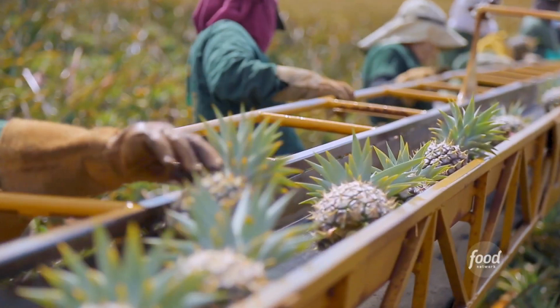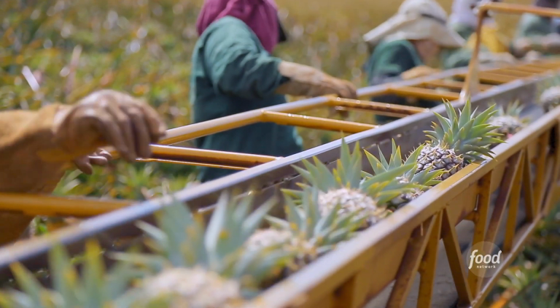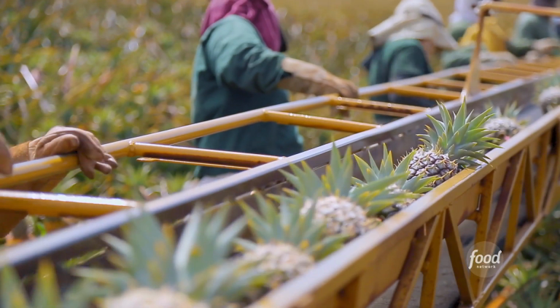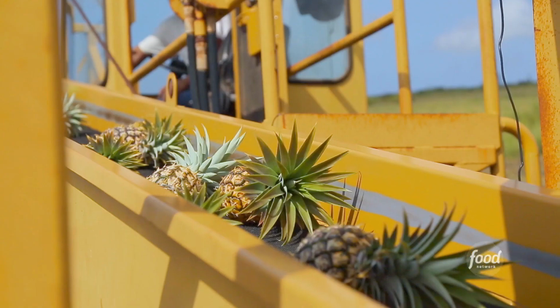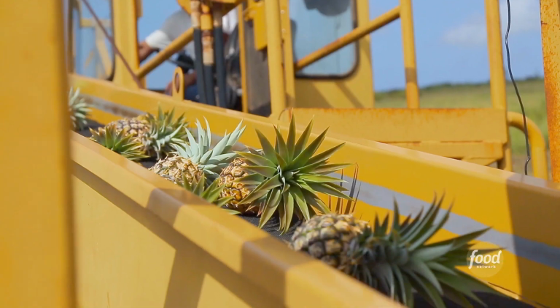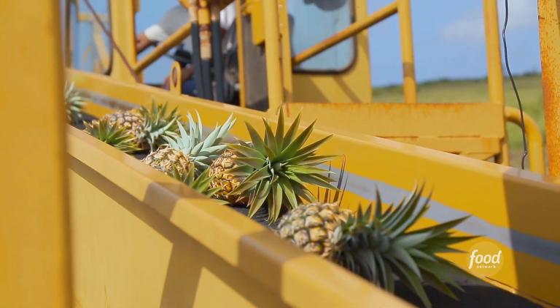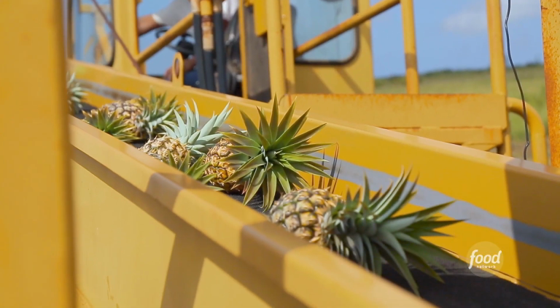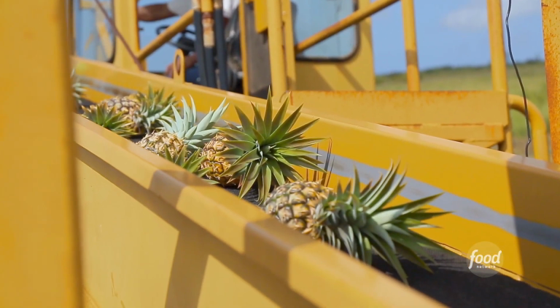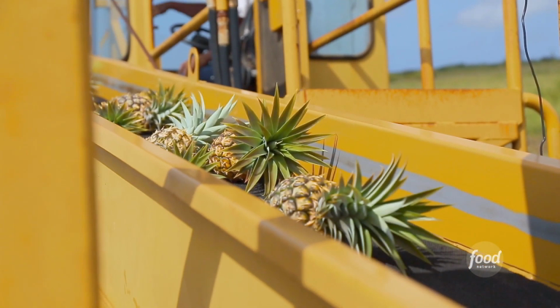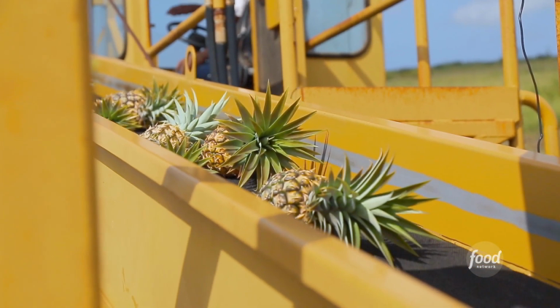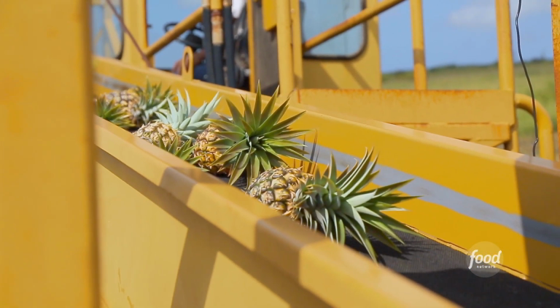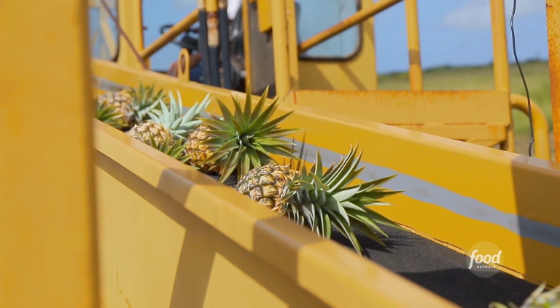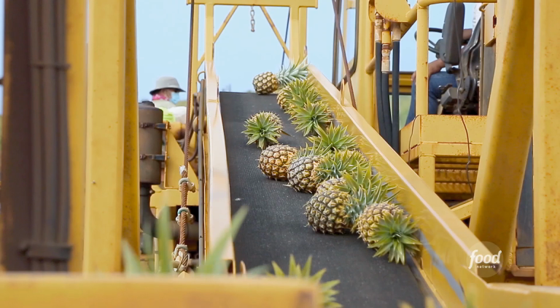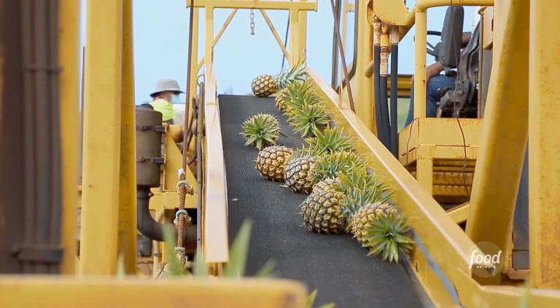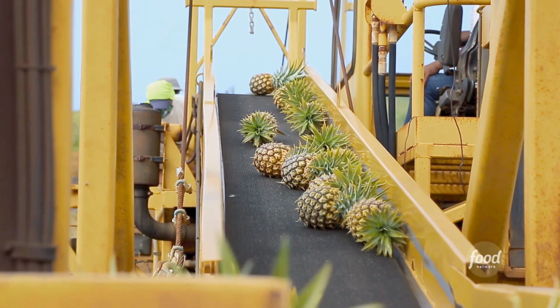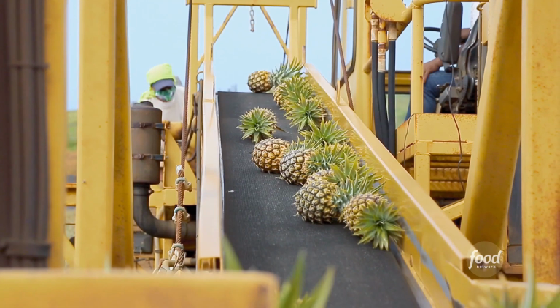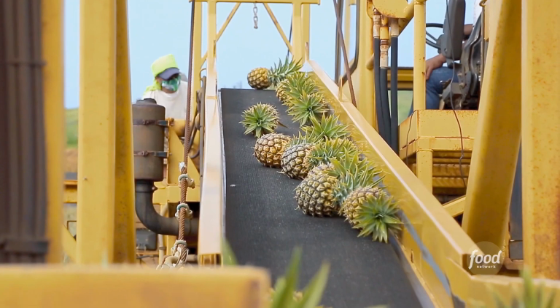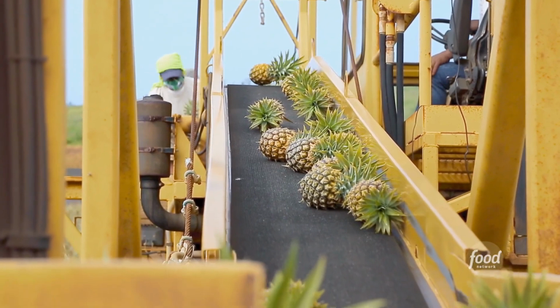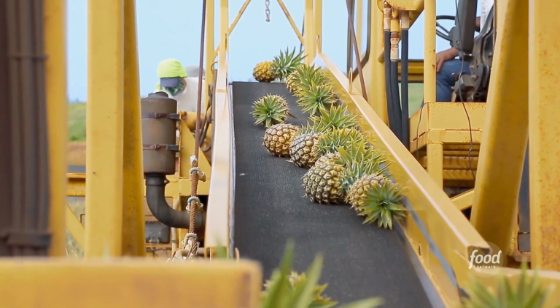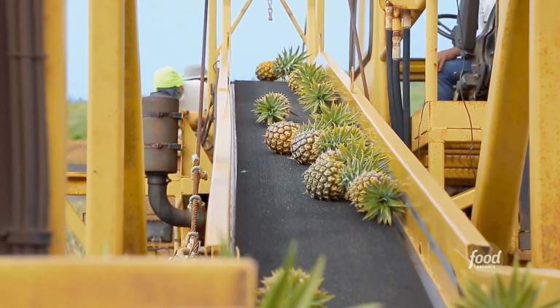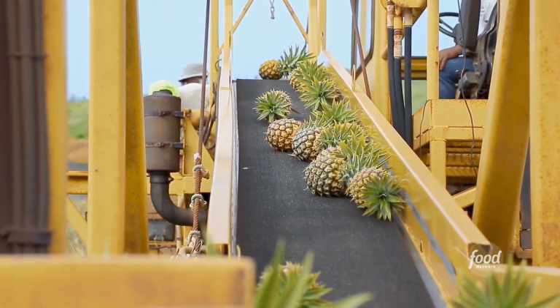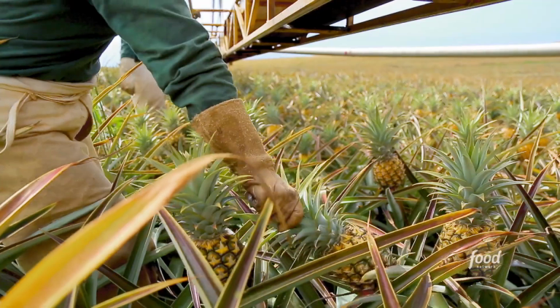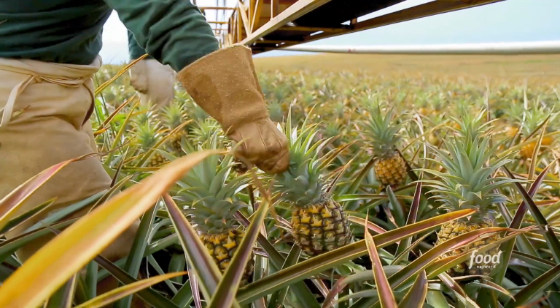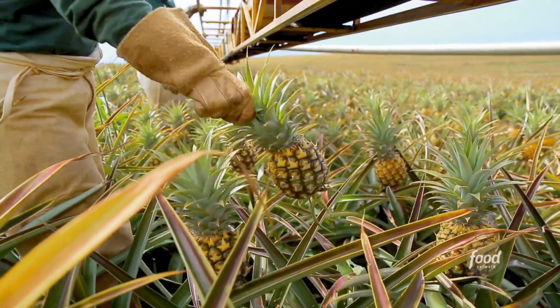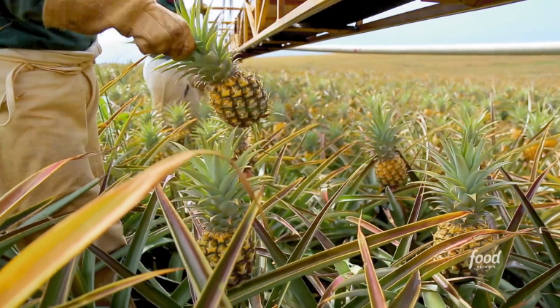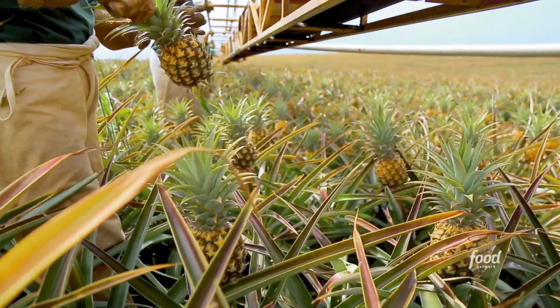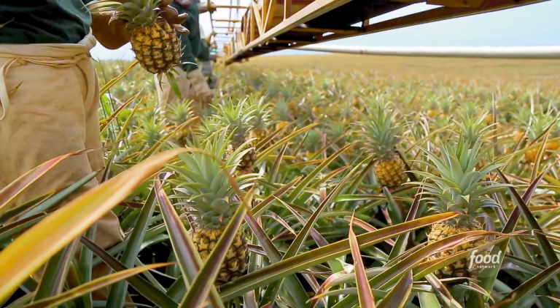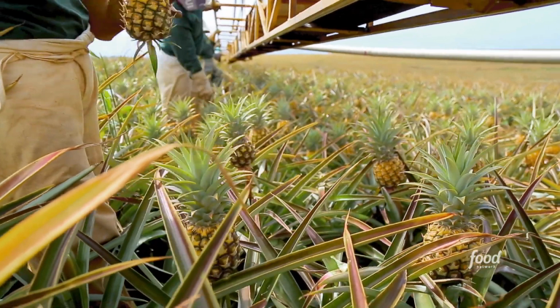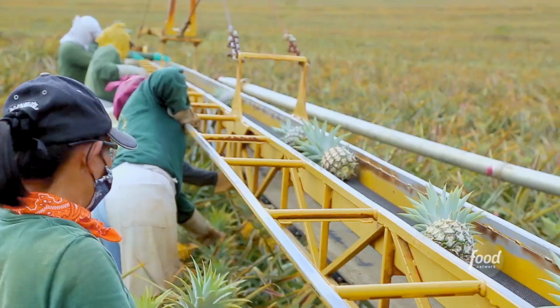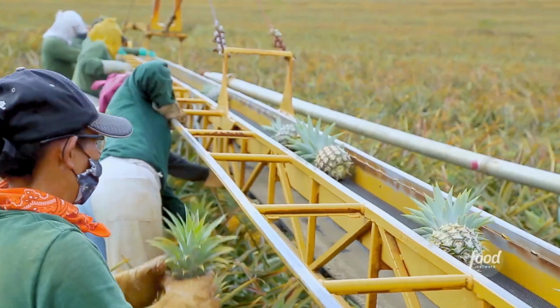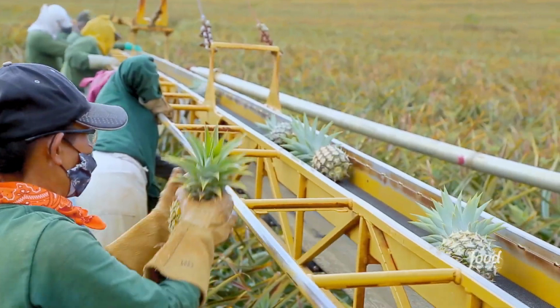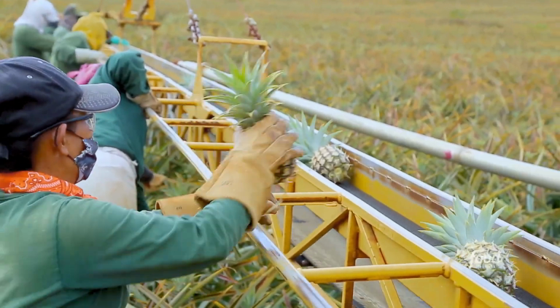We've never ventured out into the hill country, but we are because I want to learn a little bit about where the great Maui Gold pineapple comes from.